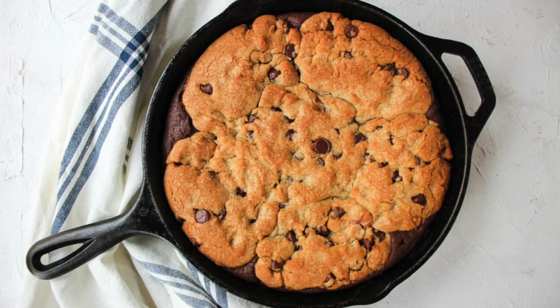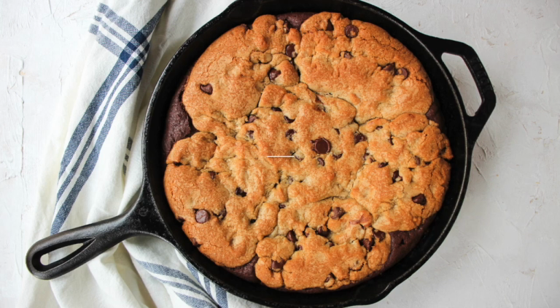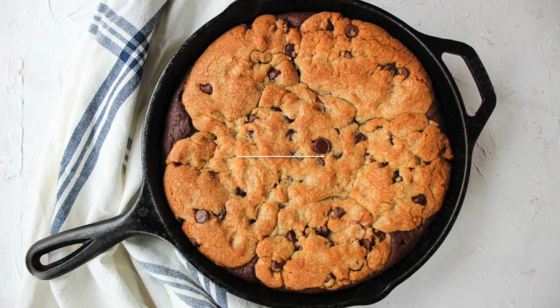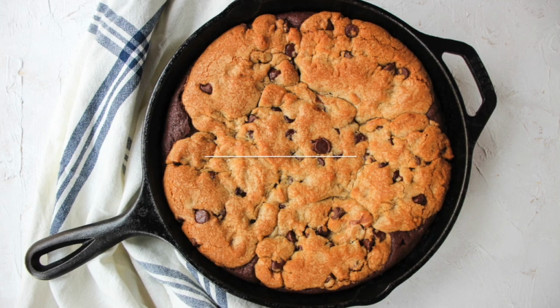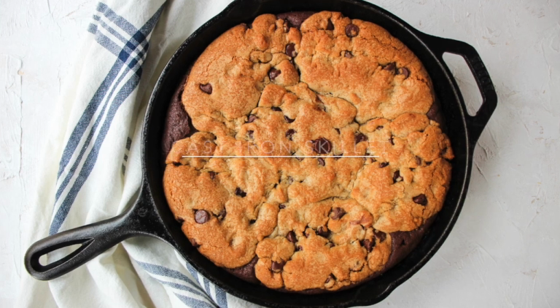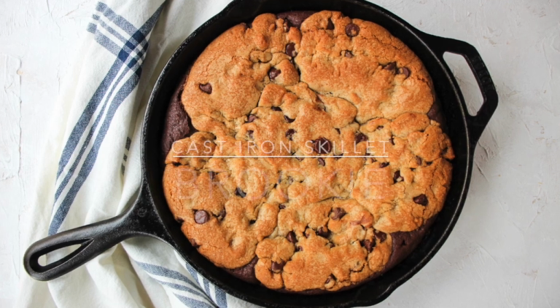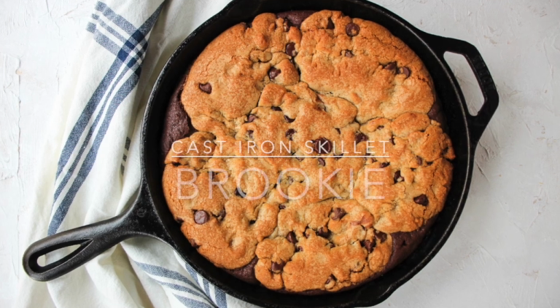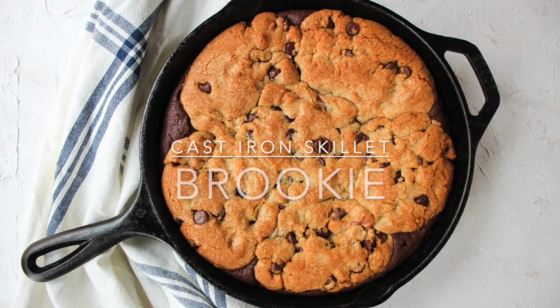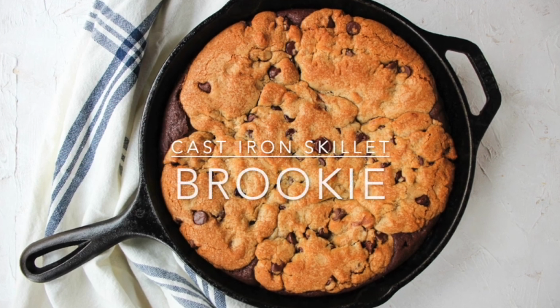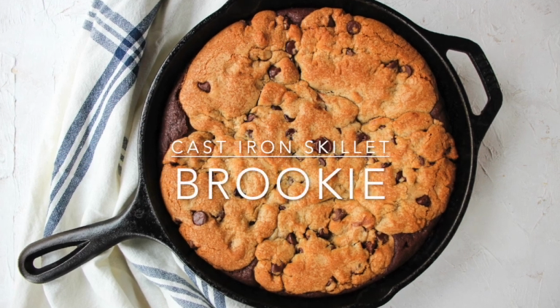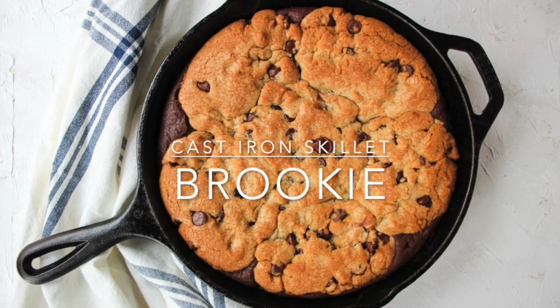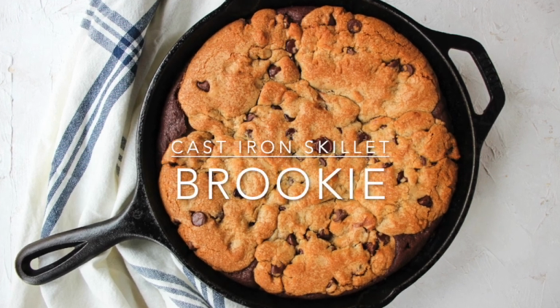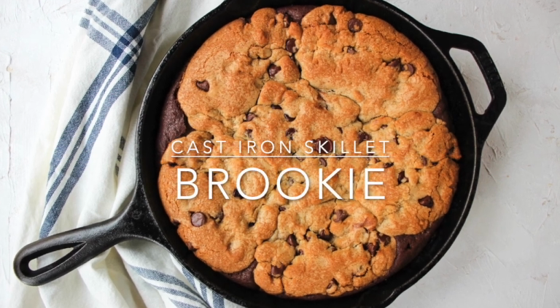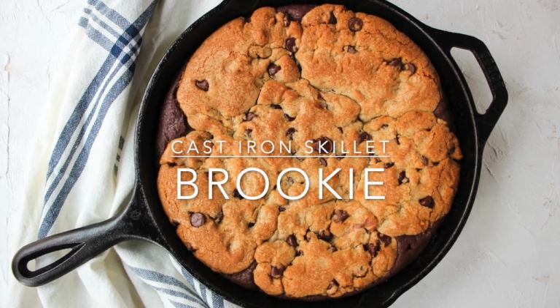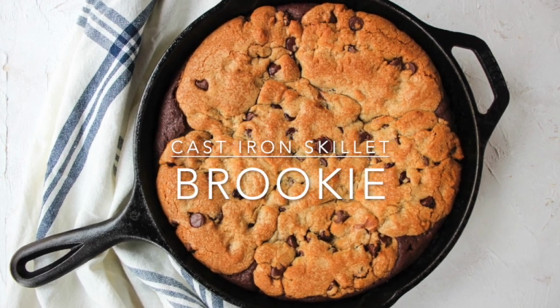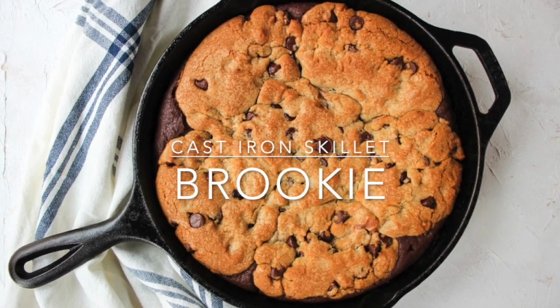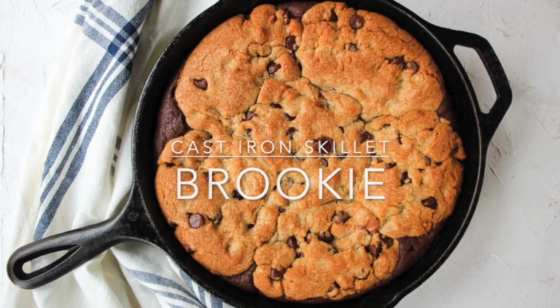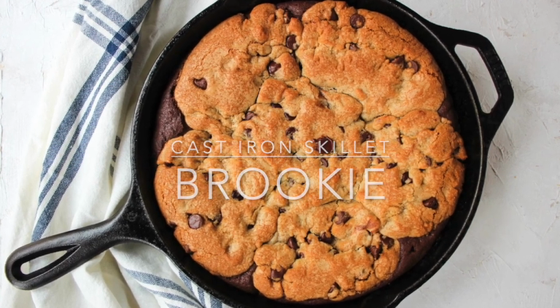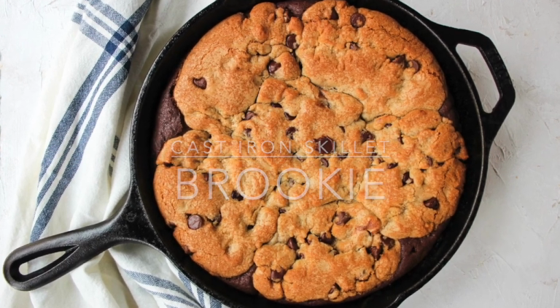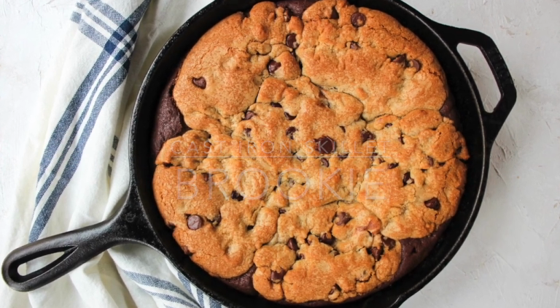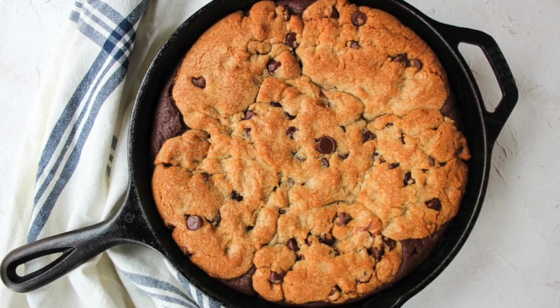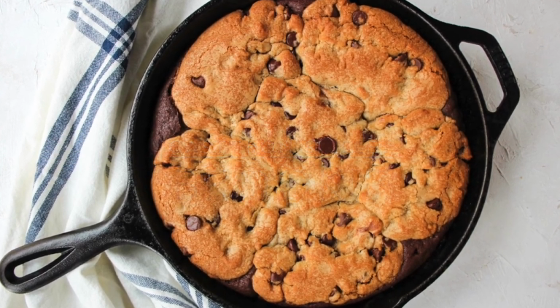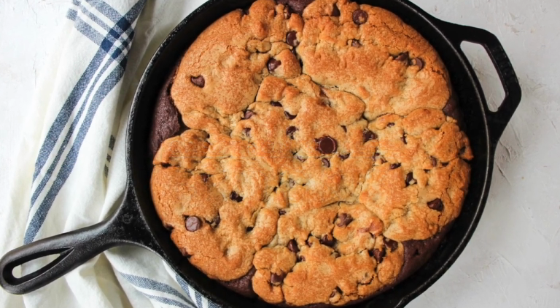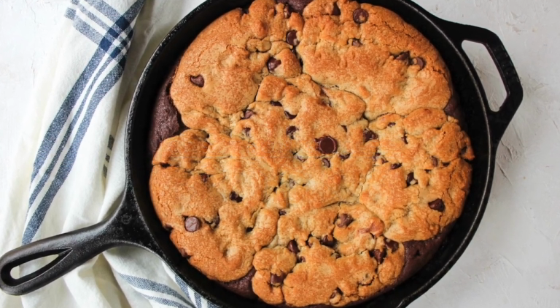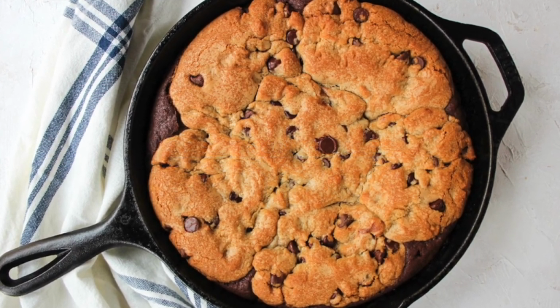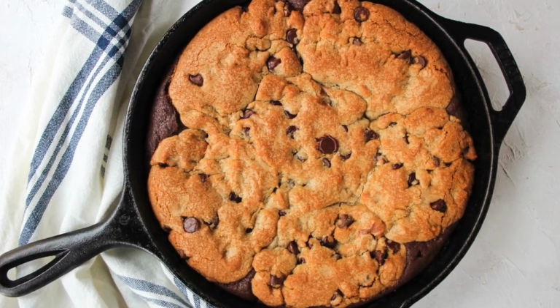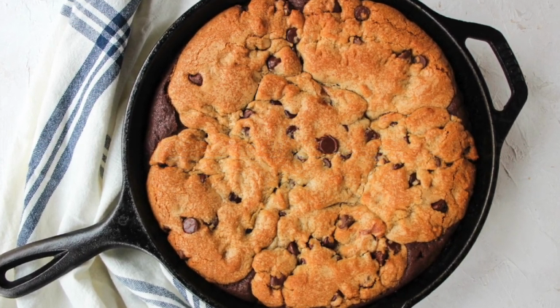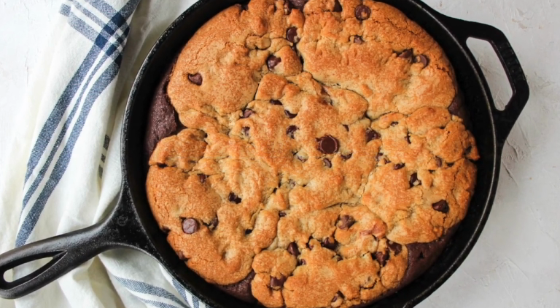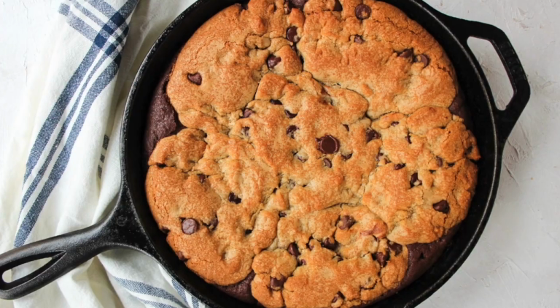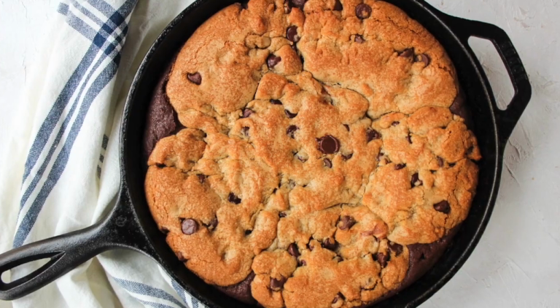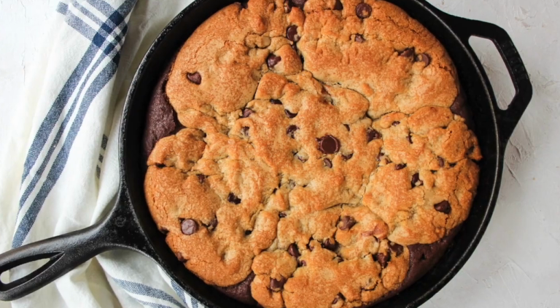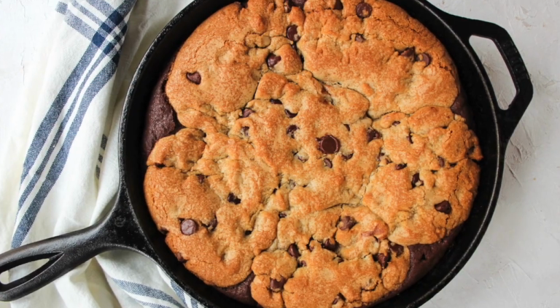I'm Erica from the blog TheSimpleHomePlace.com and today we are going to make a cast-iron skillet brookie.